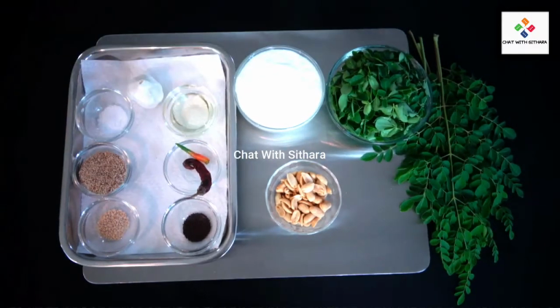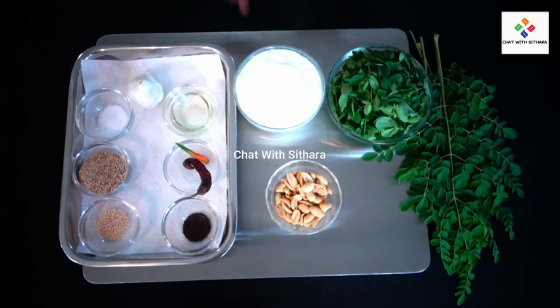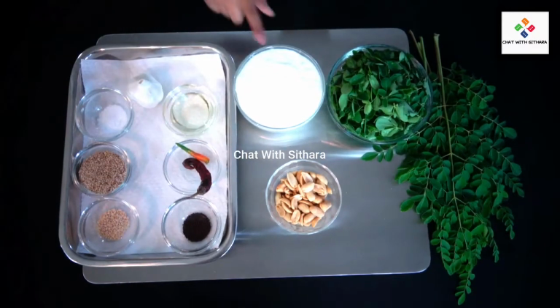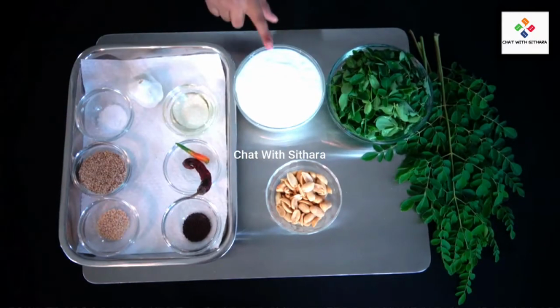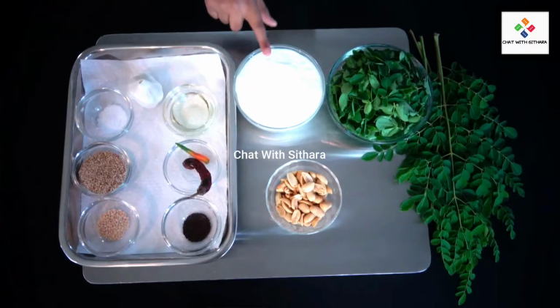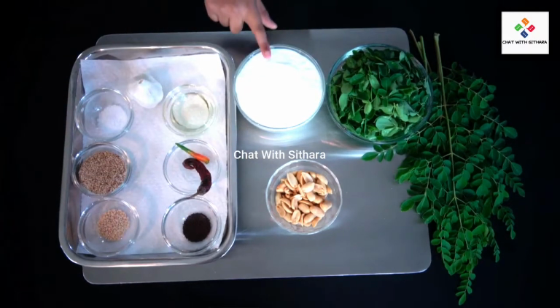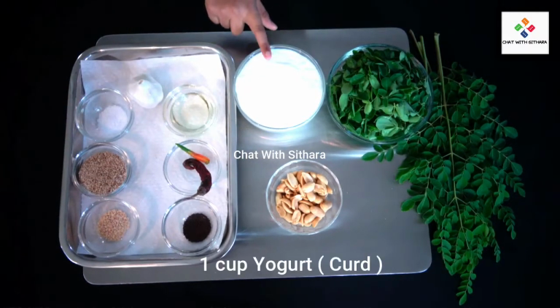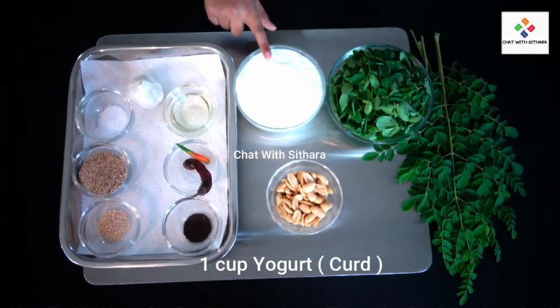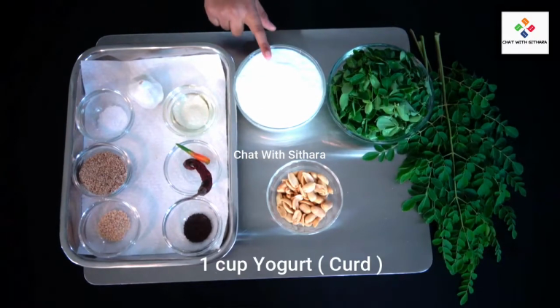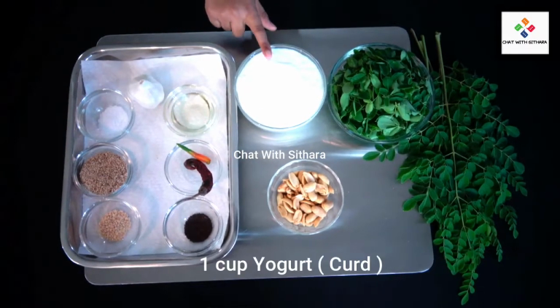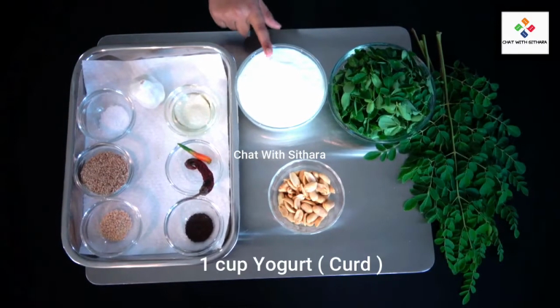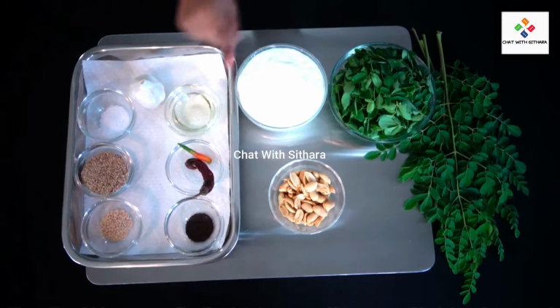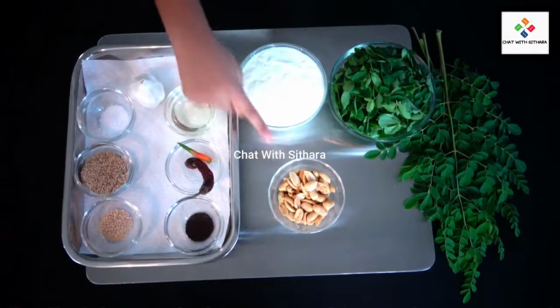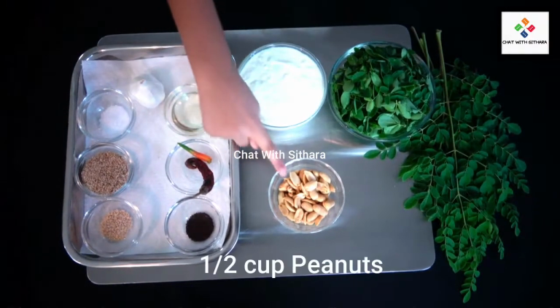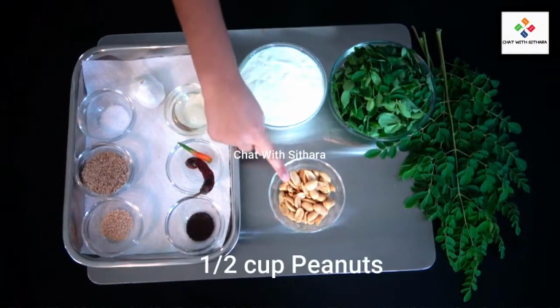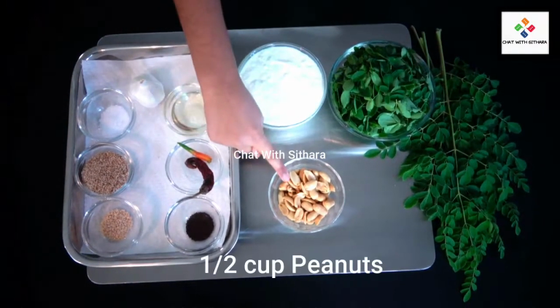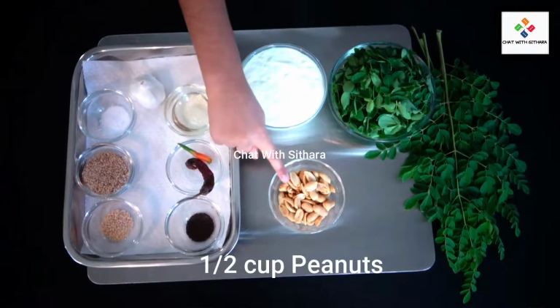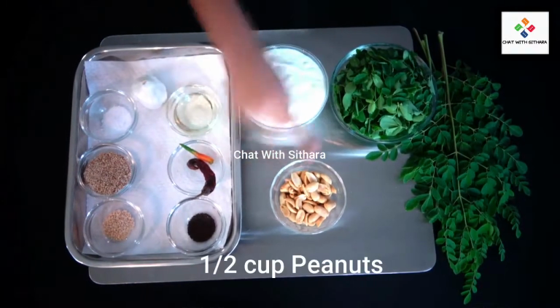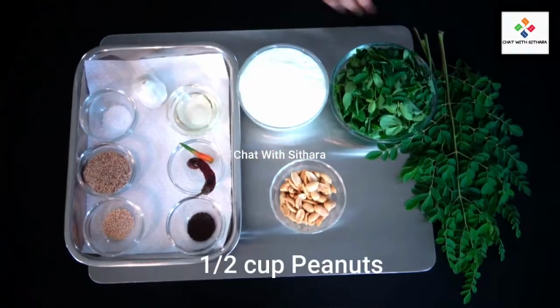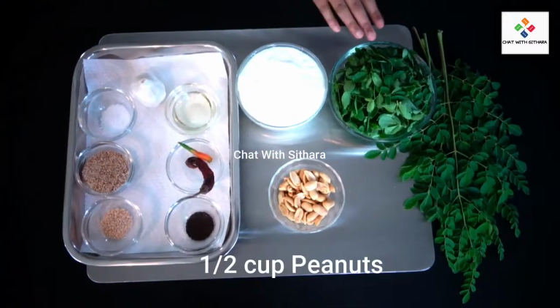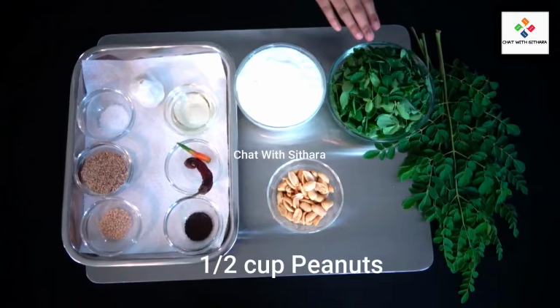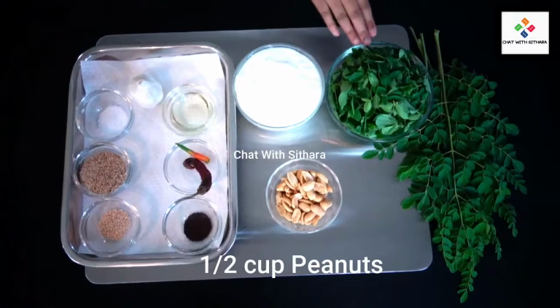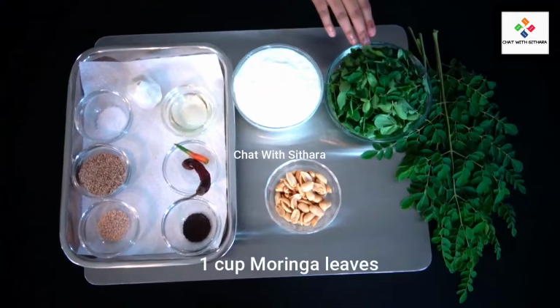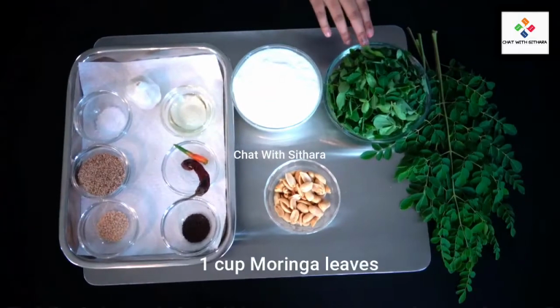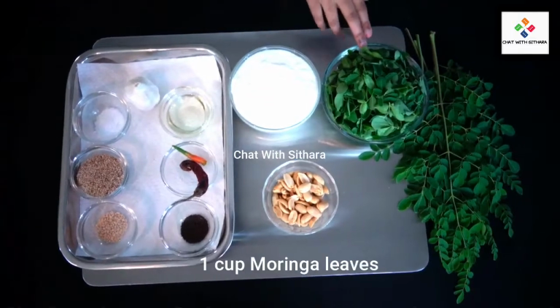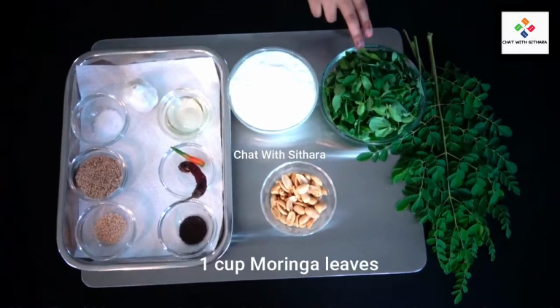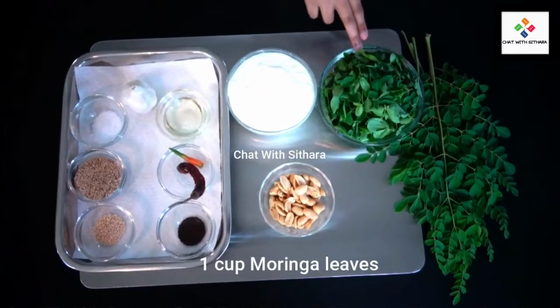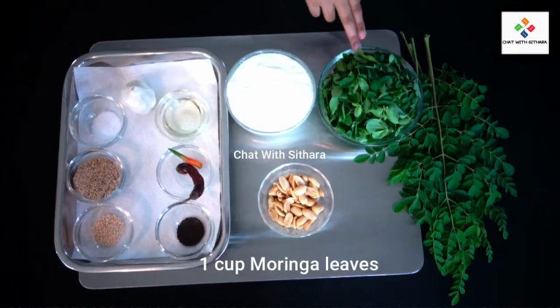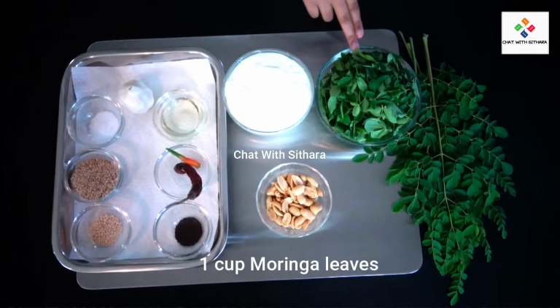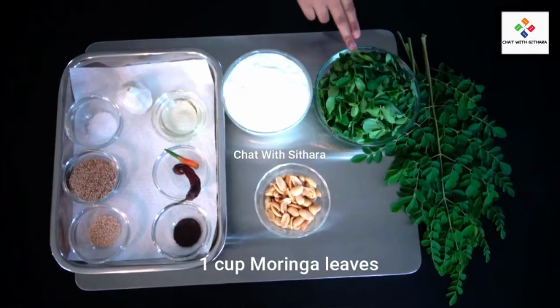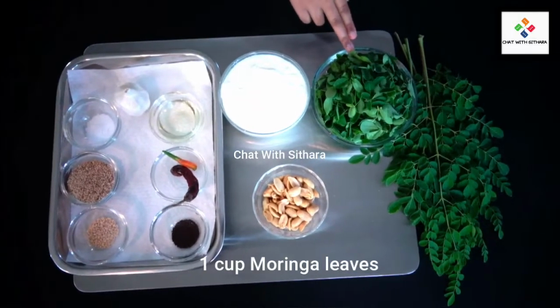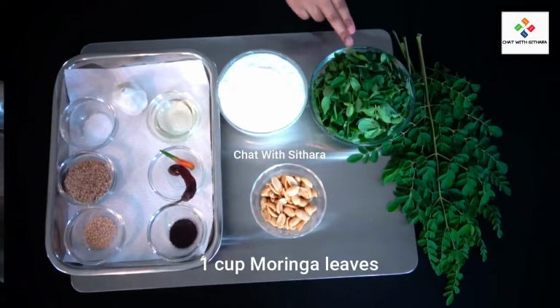And mustard seeds. Here I have yogurt, peanuts, and our moringa leaves.